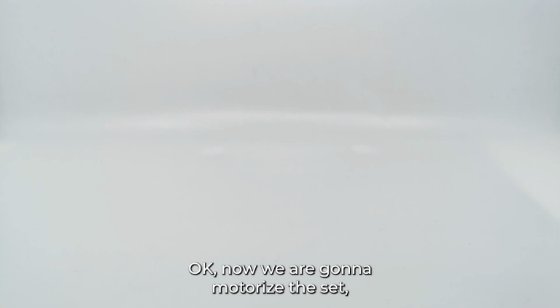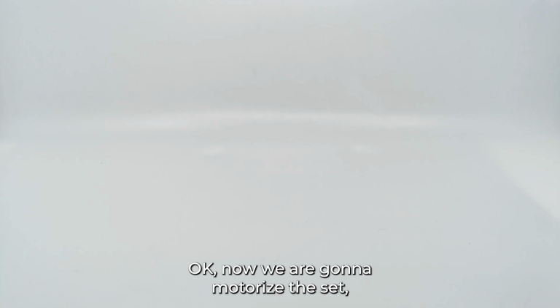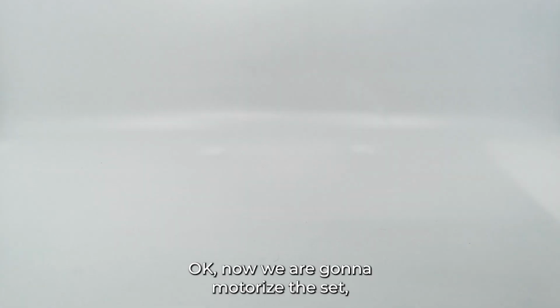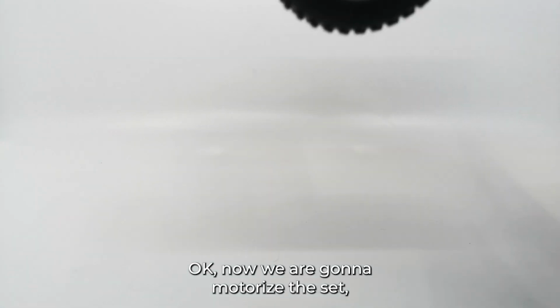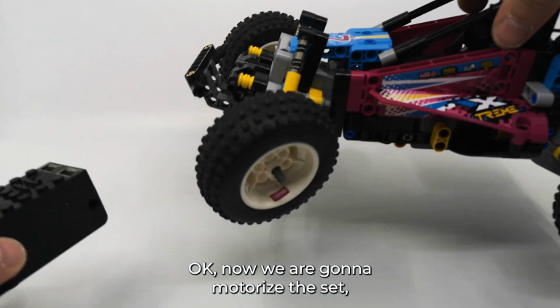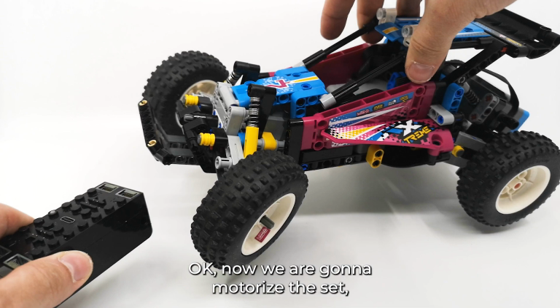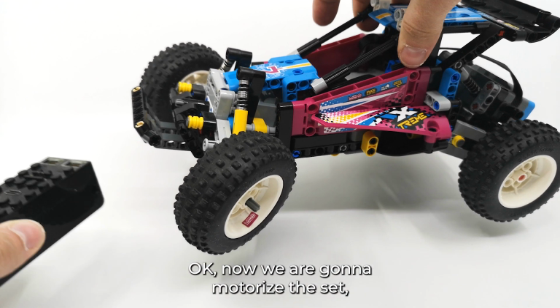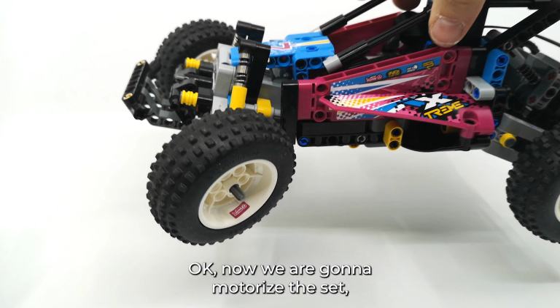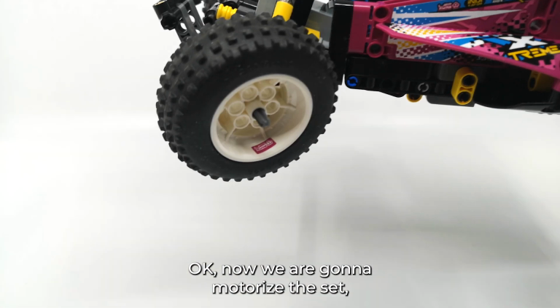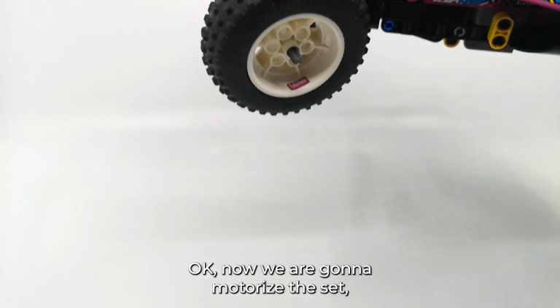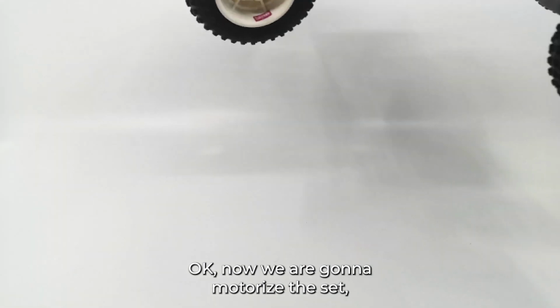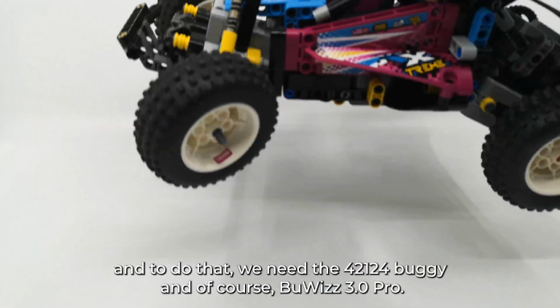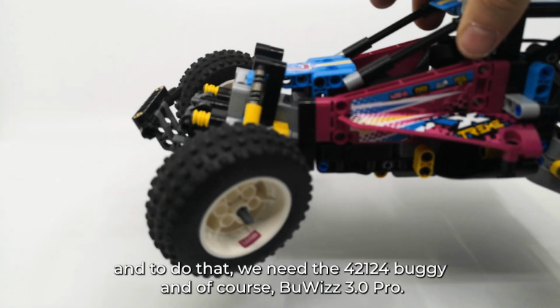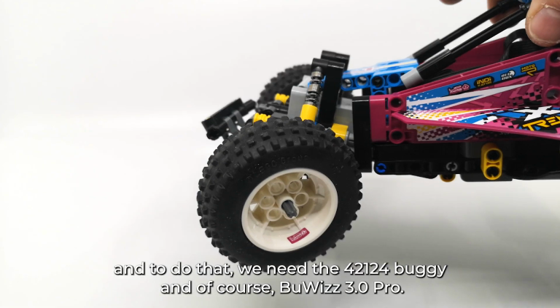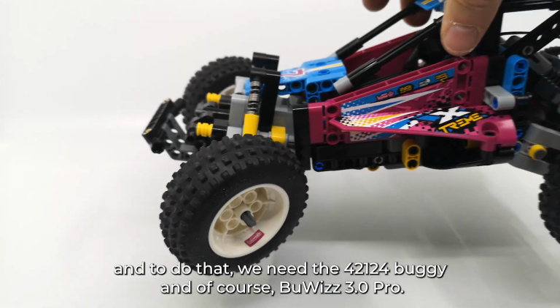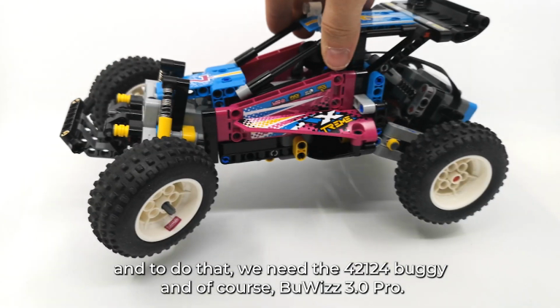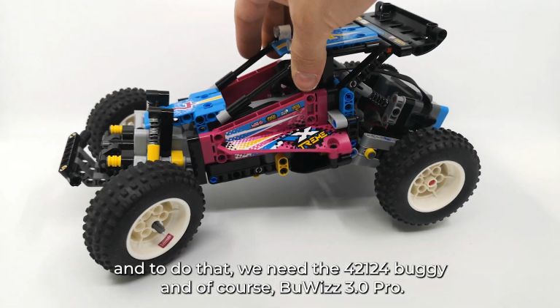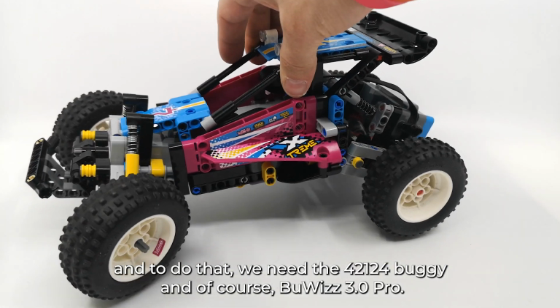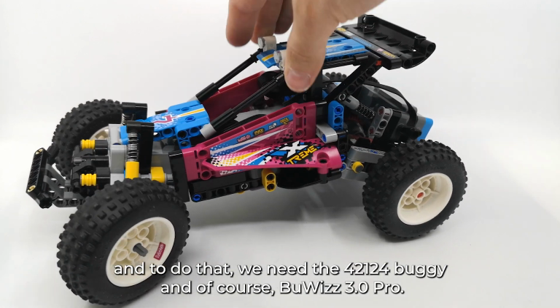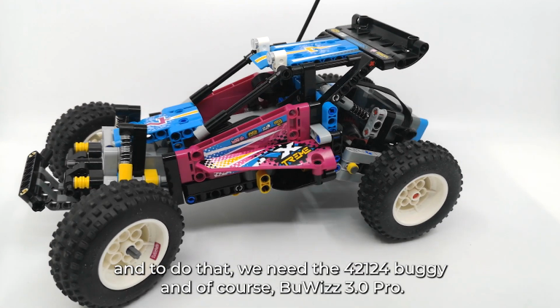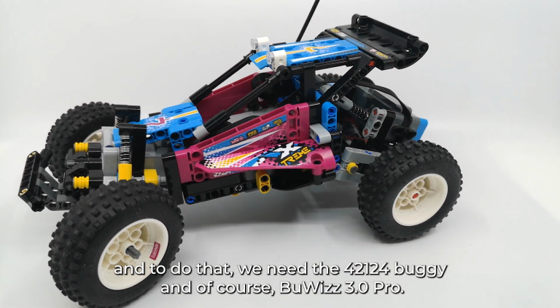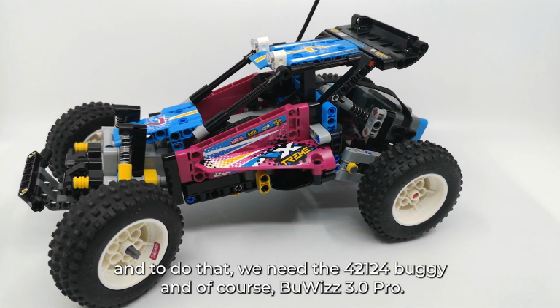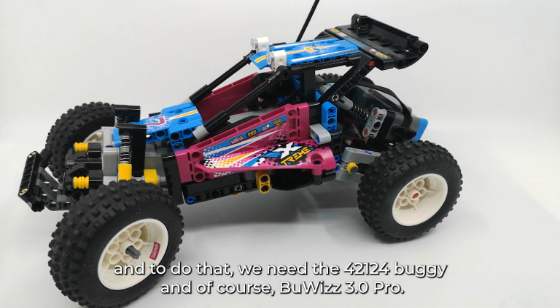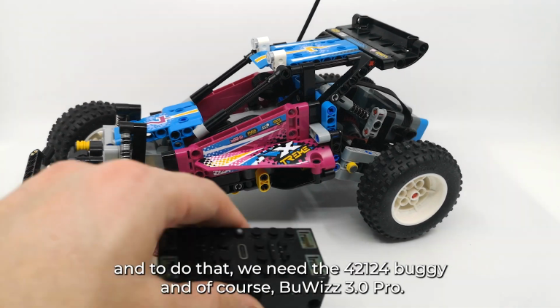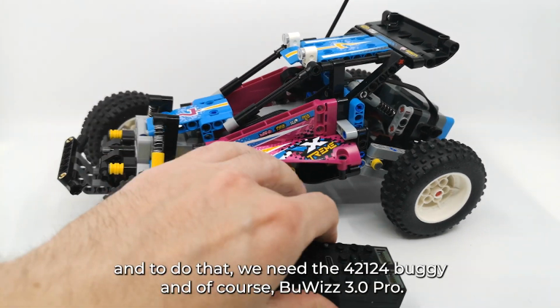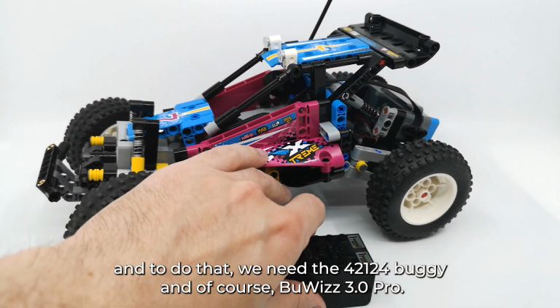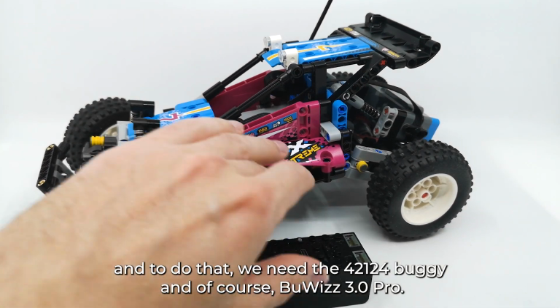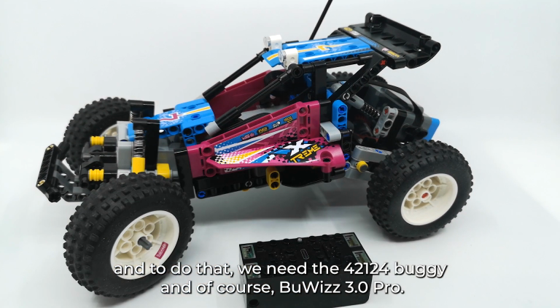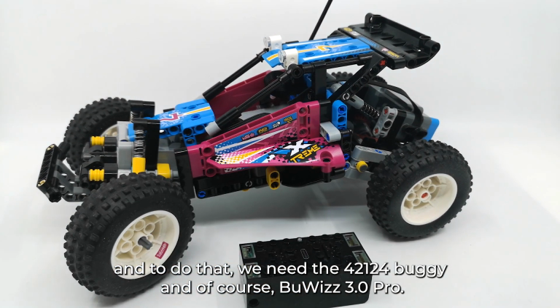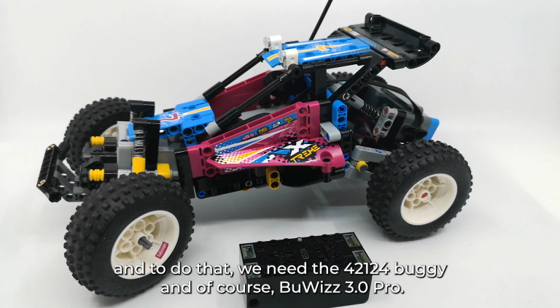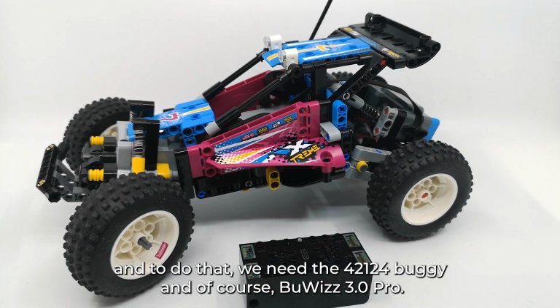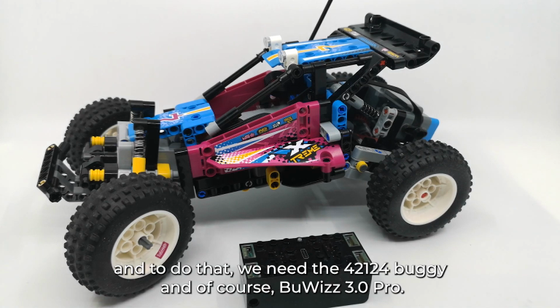Okay, now we're gonna motorize this set. To do that we need the 42124 buggy and of course the Buwizz 3.0.